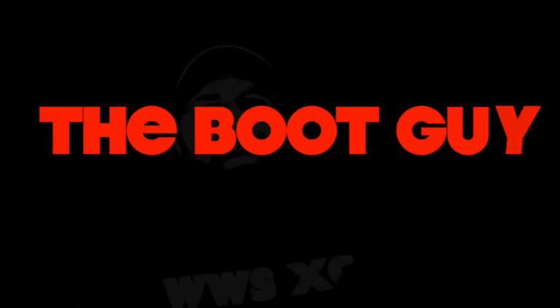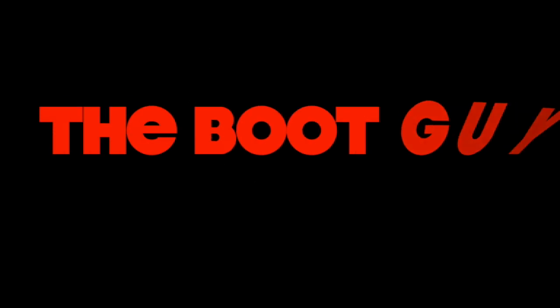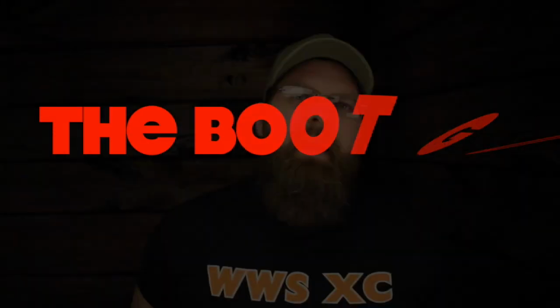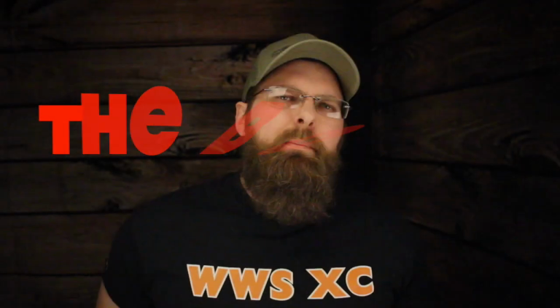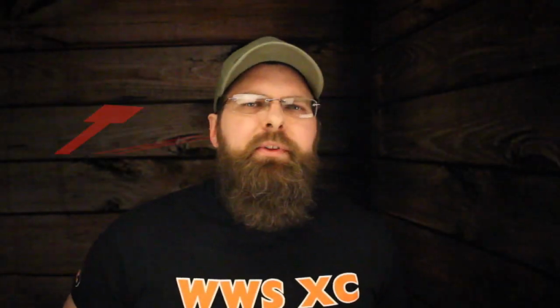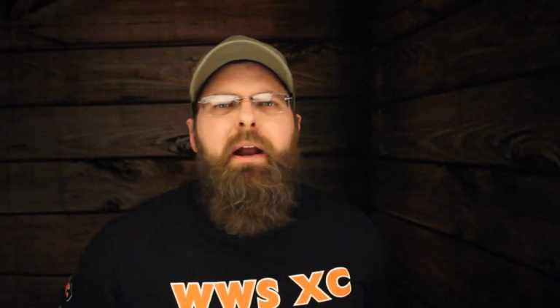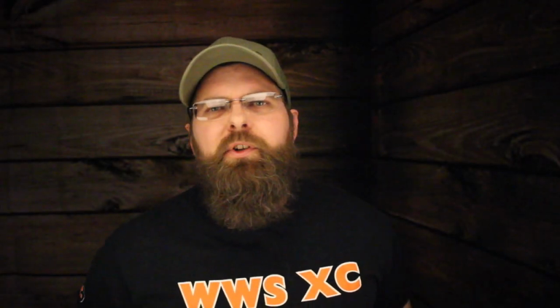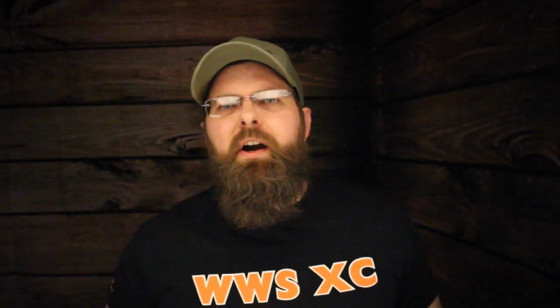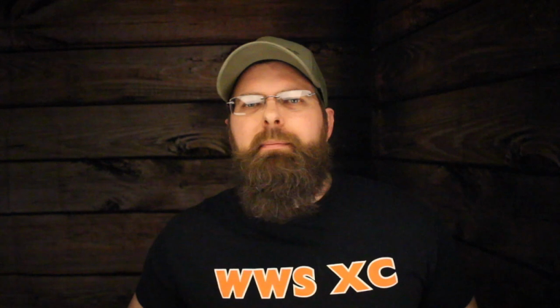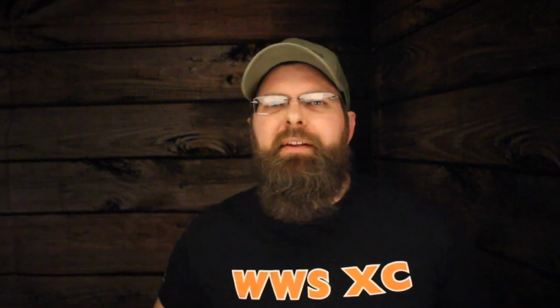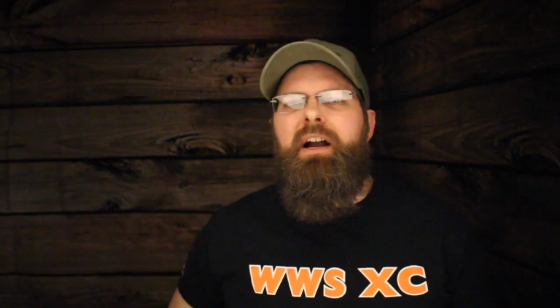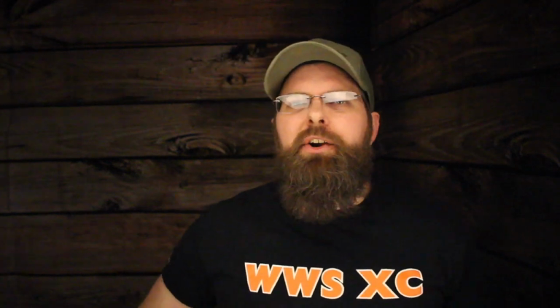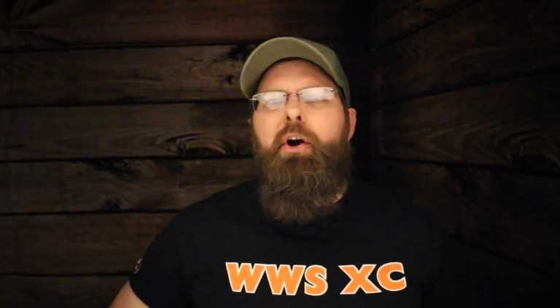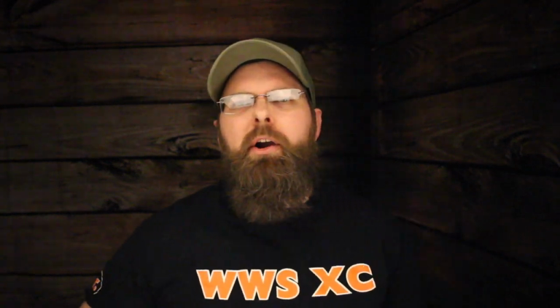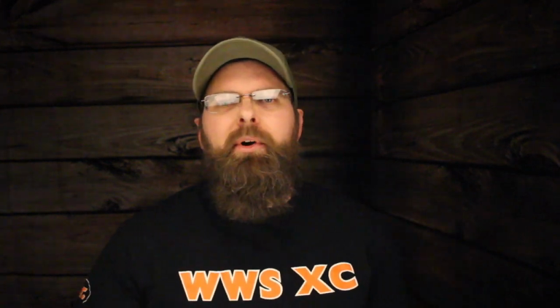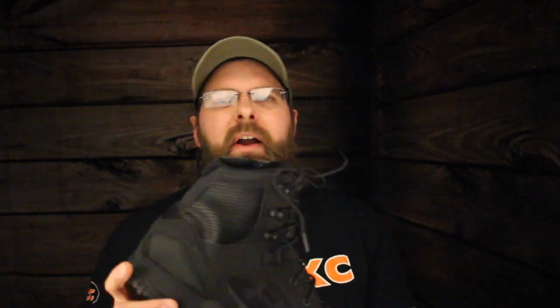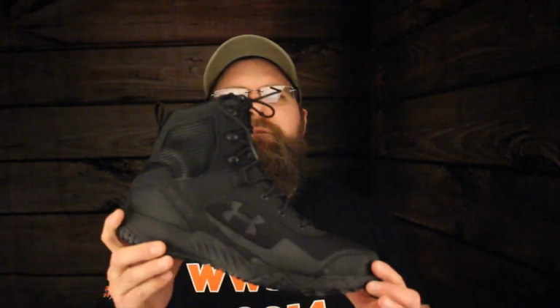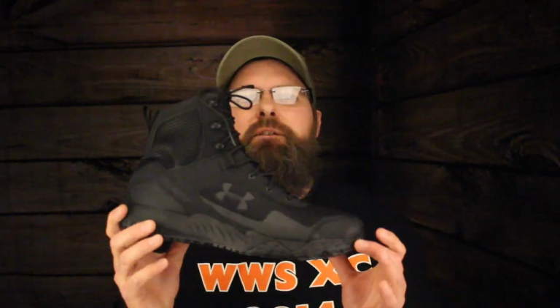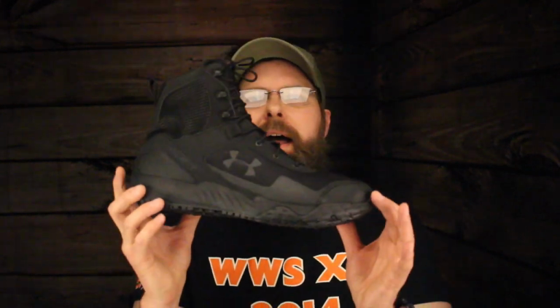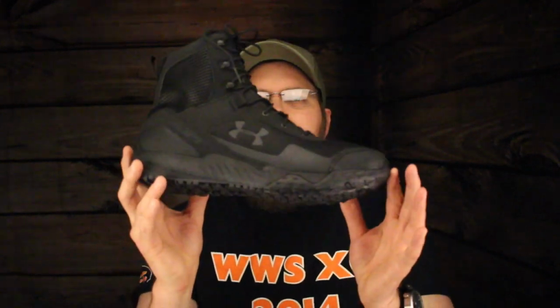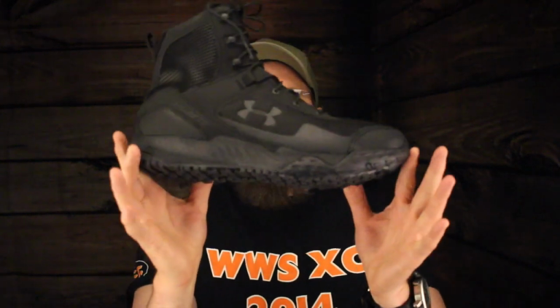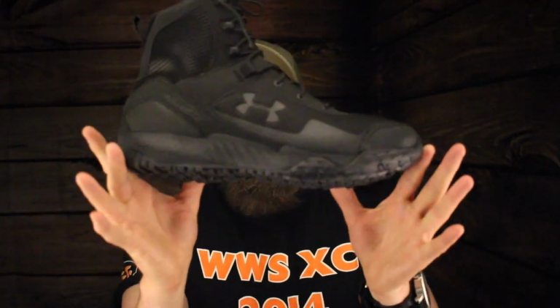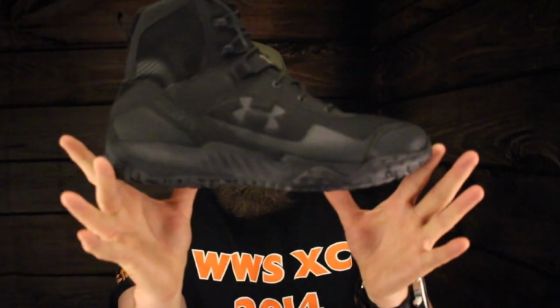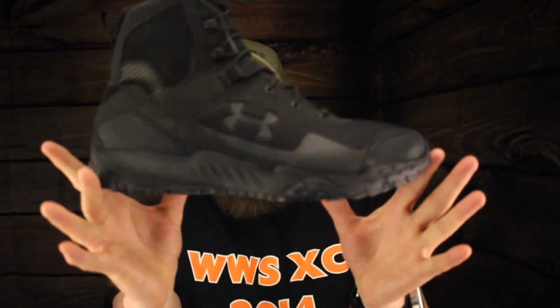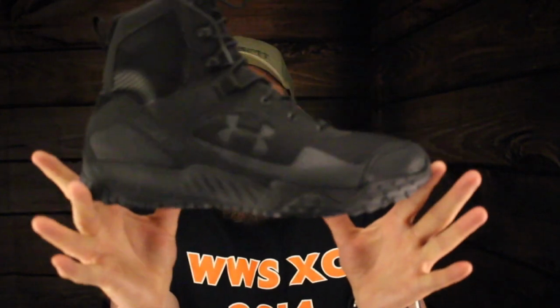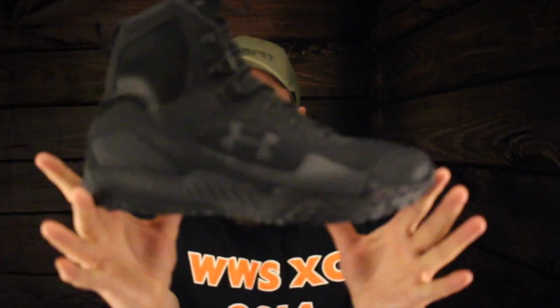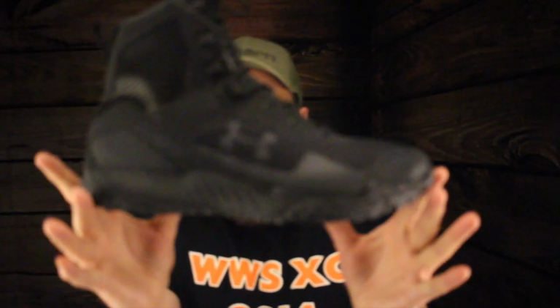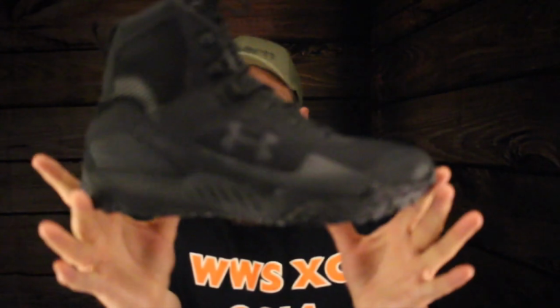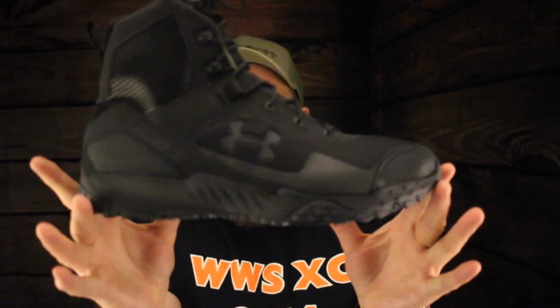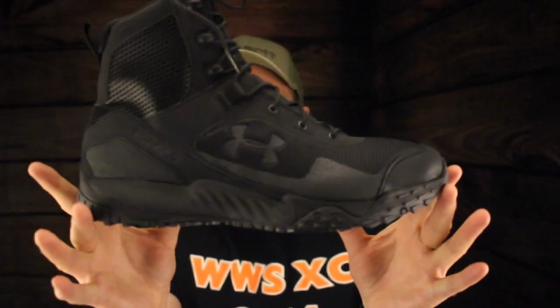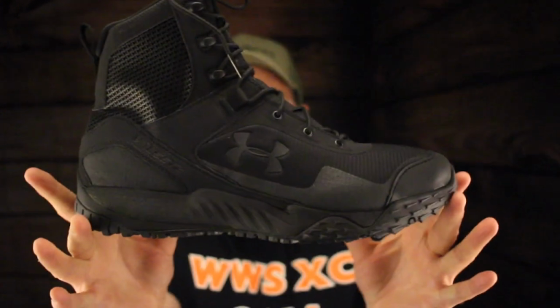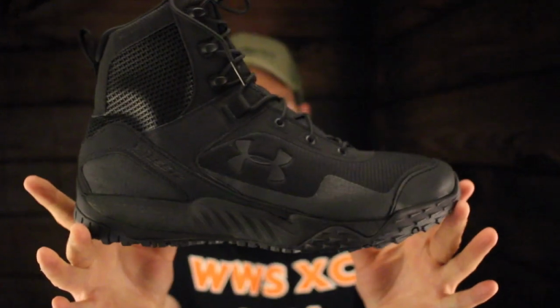Today on the Boot Guy we're talking about the Under Armour Val Sets Side Zip.